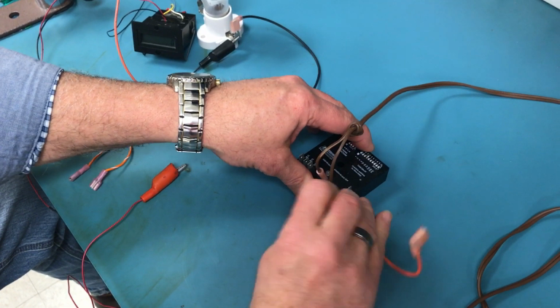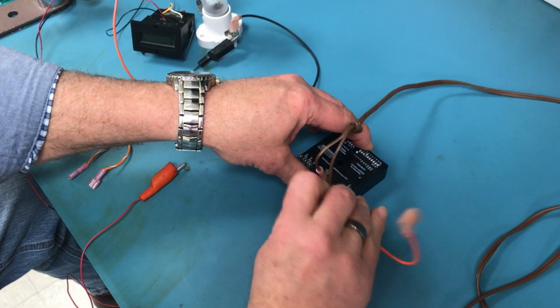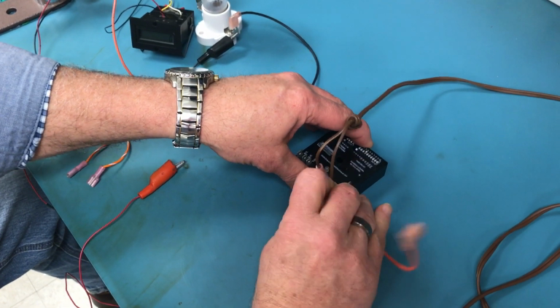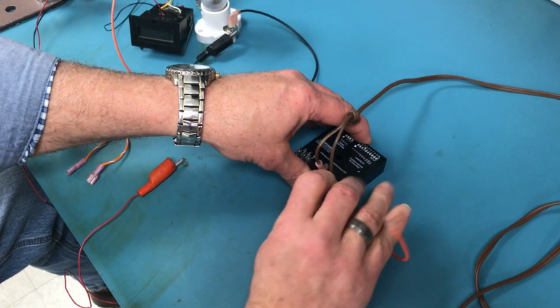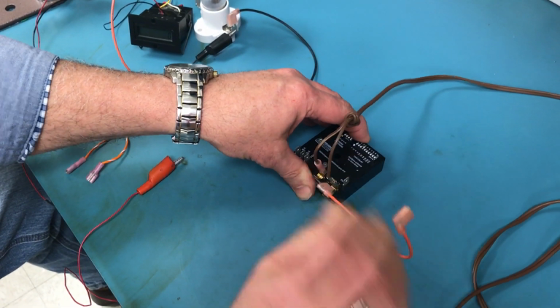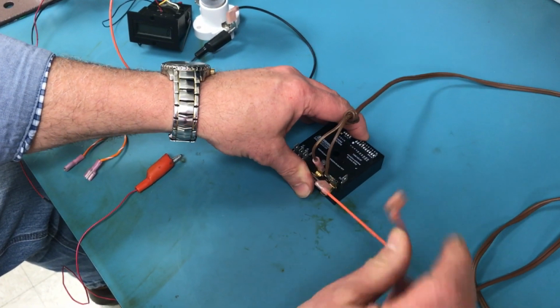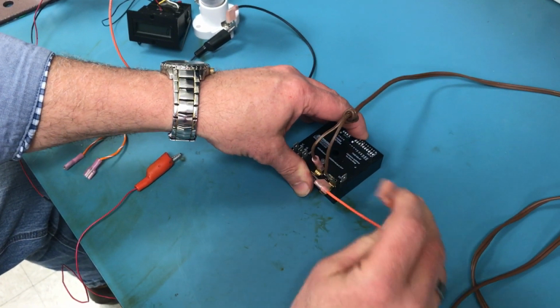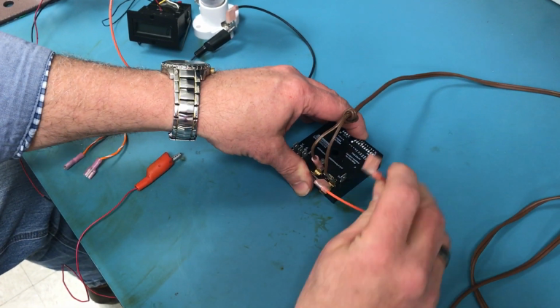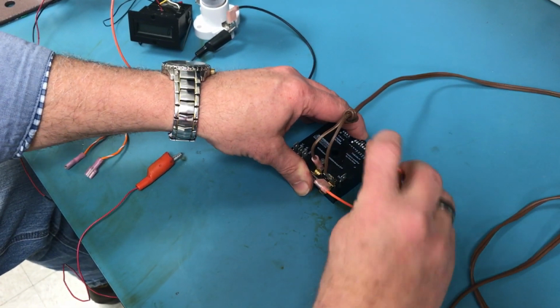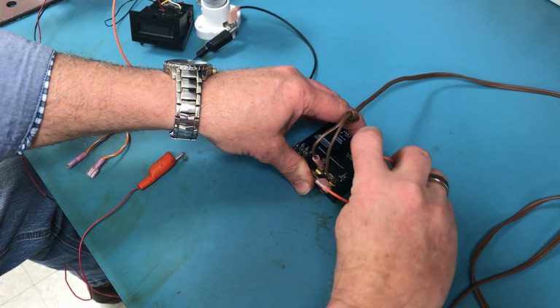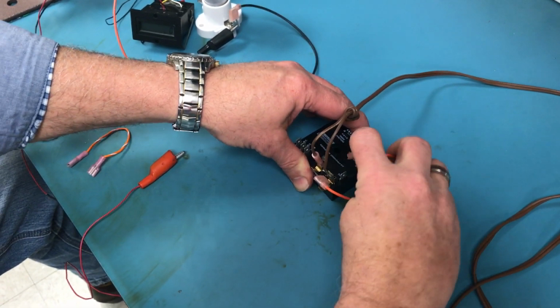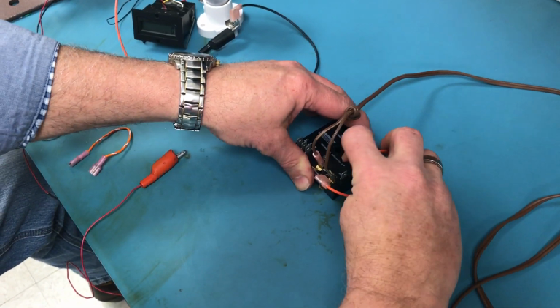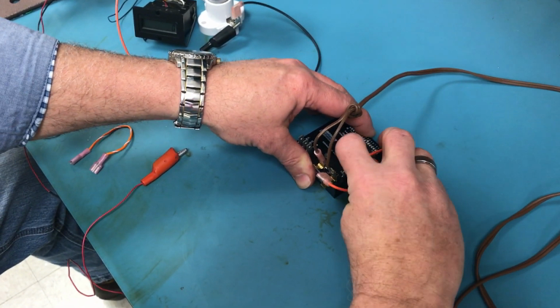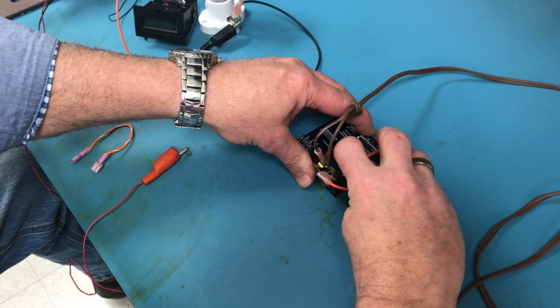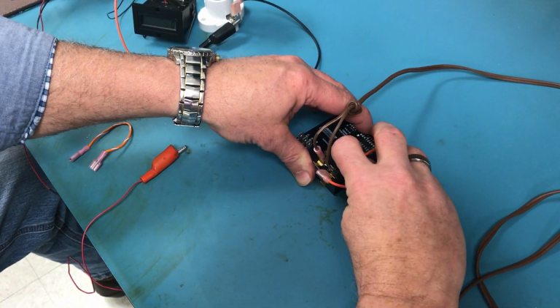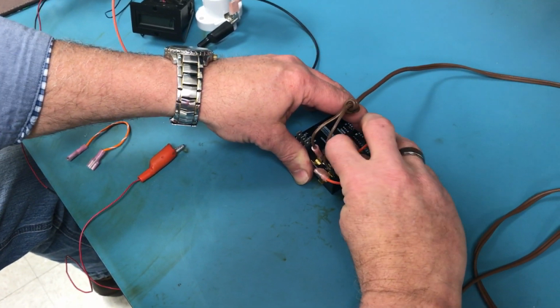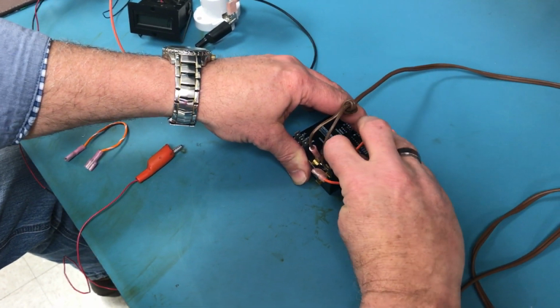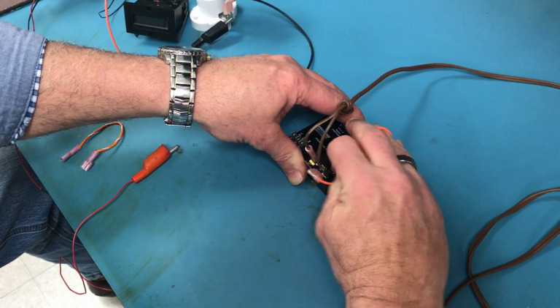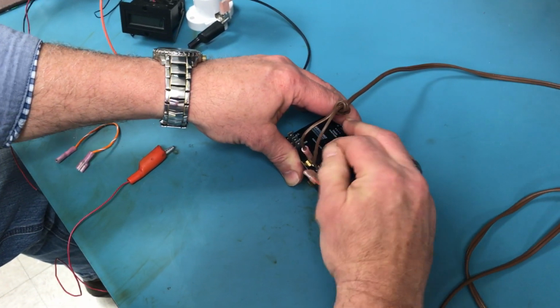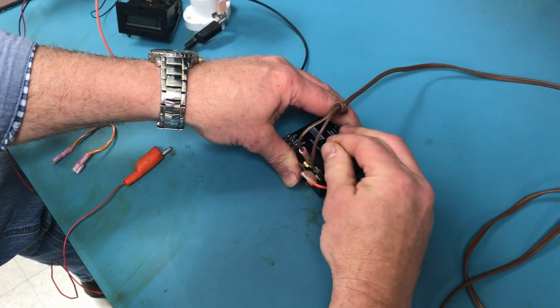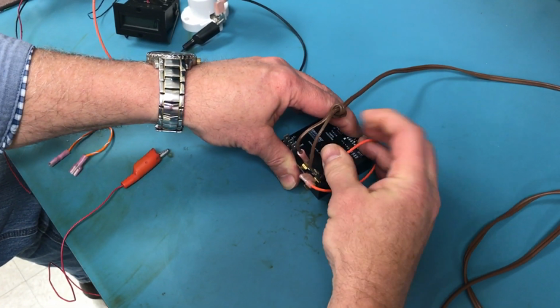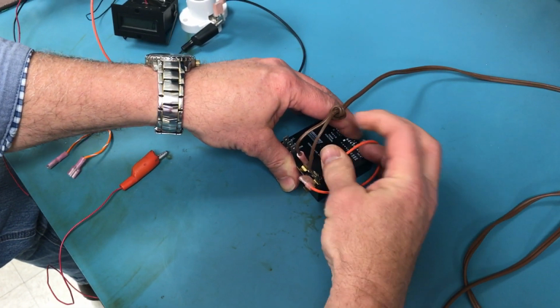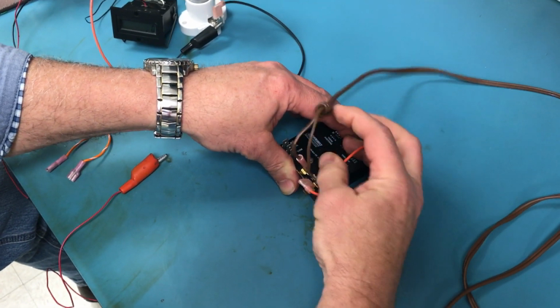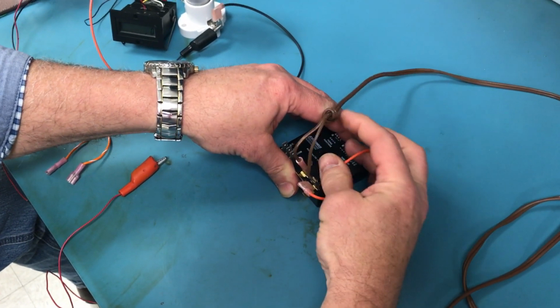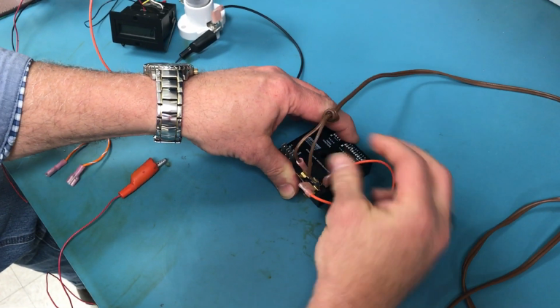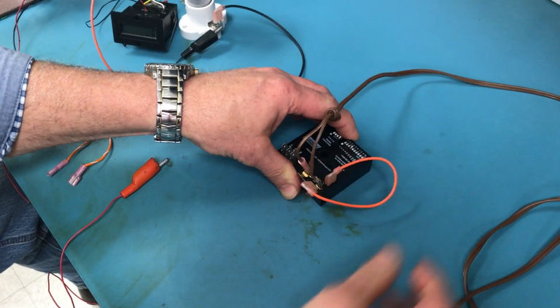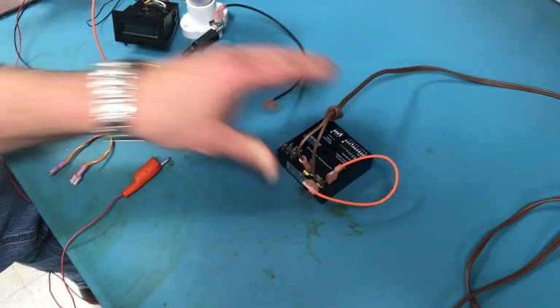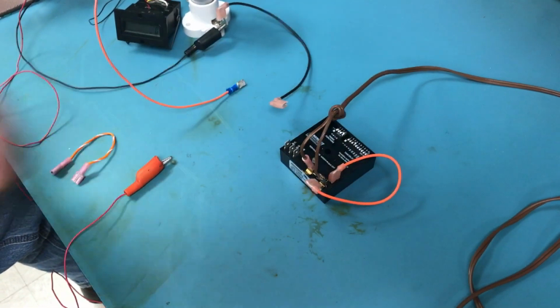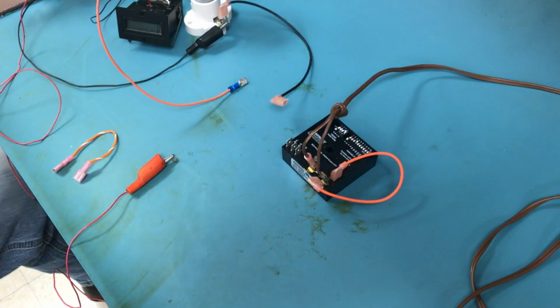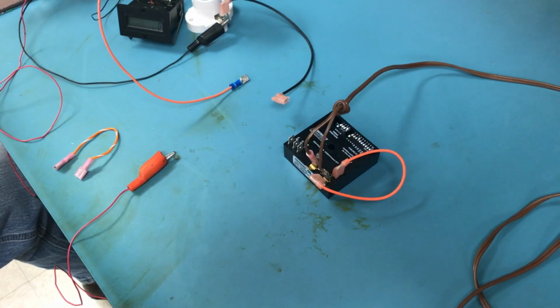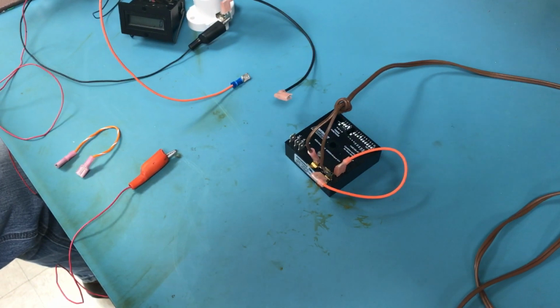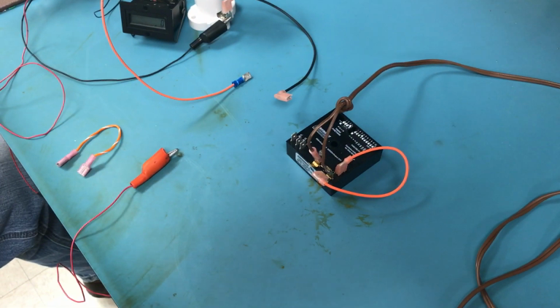There's an initiate switch on the multifunction timer which we're just going to jumper to bypass.